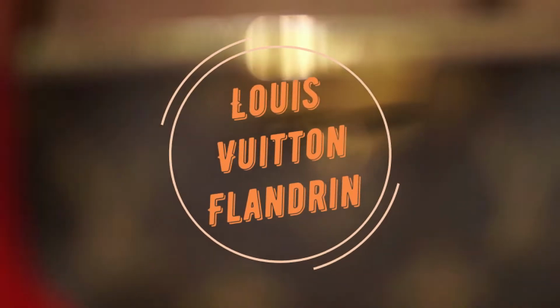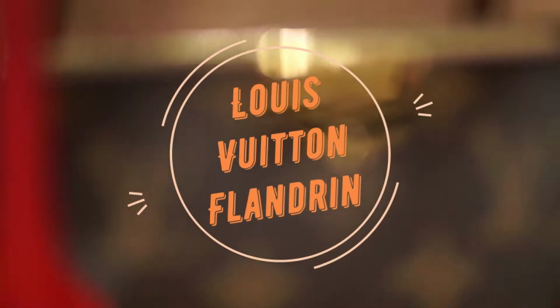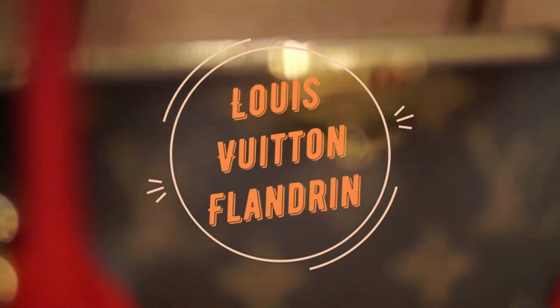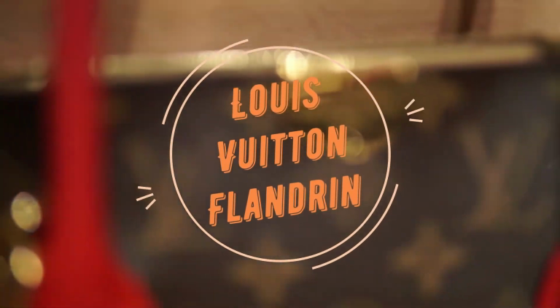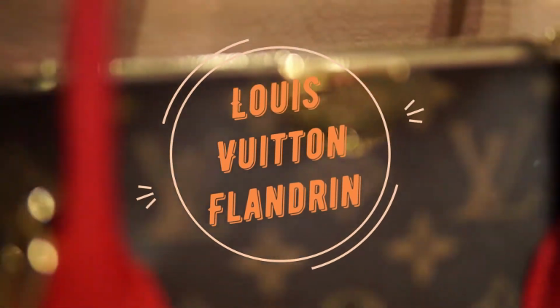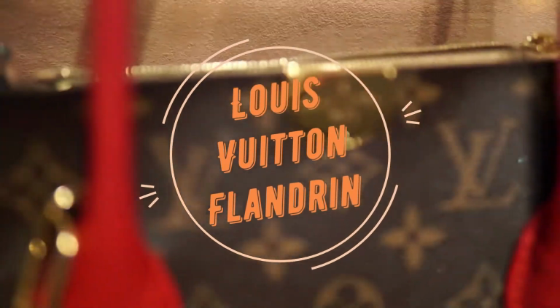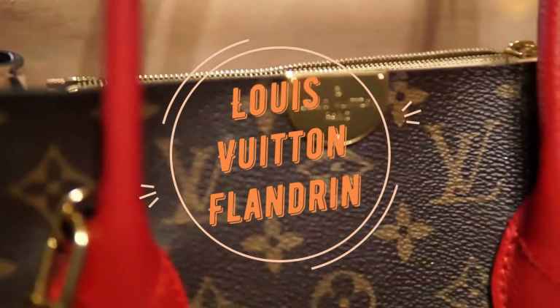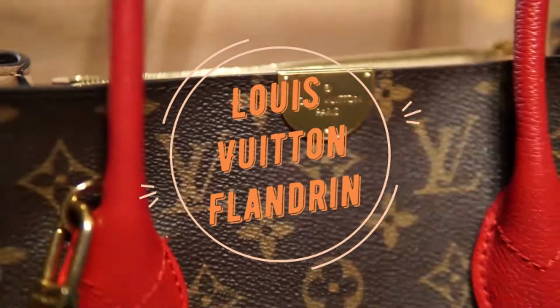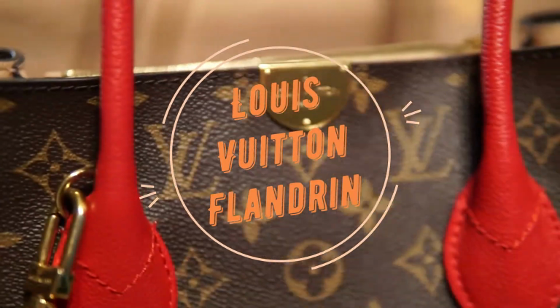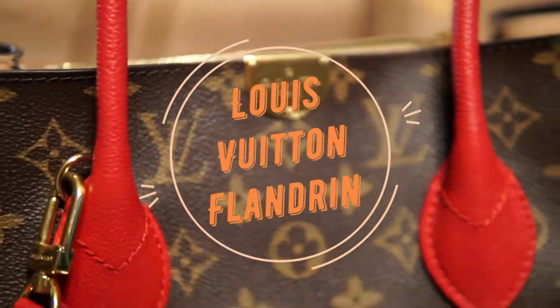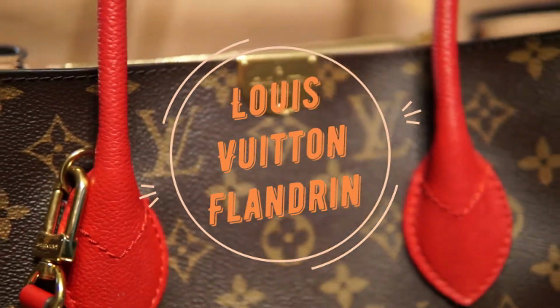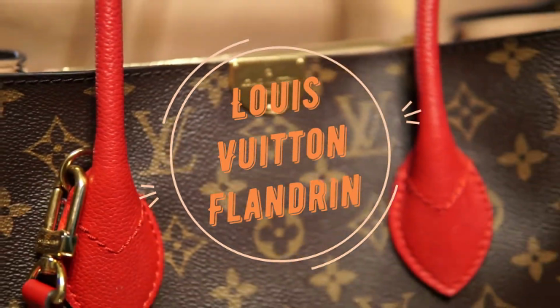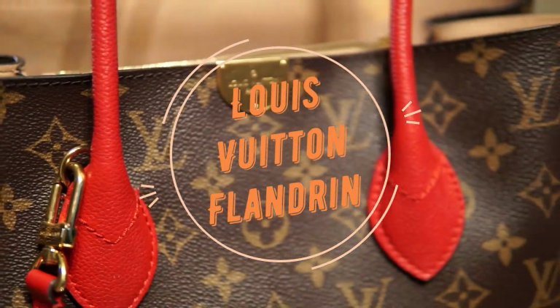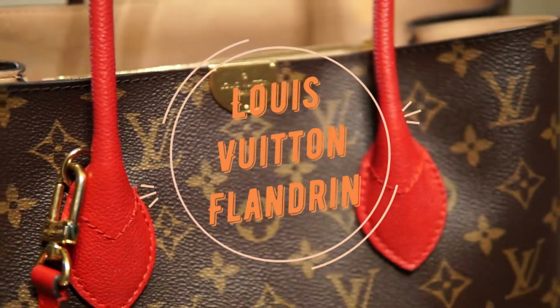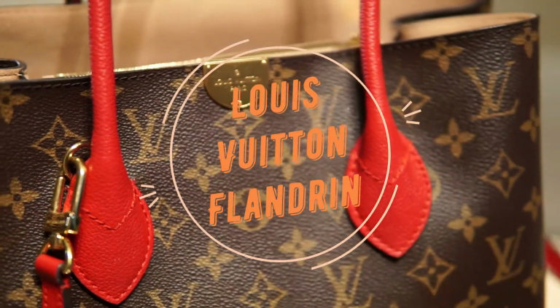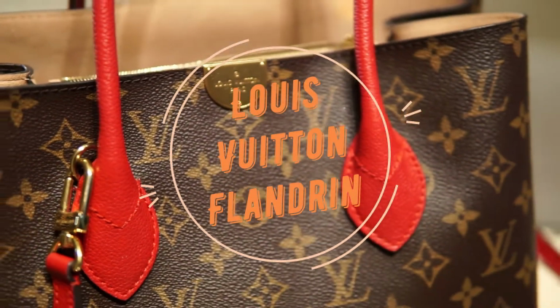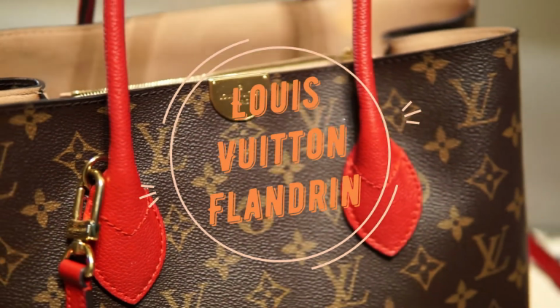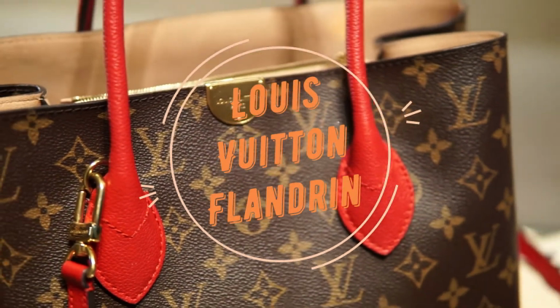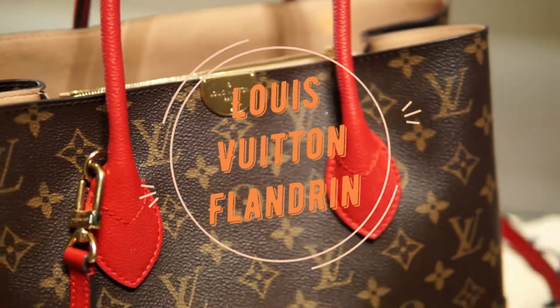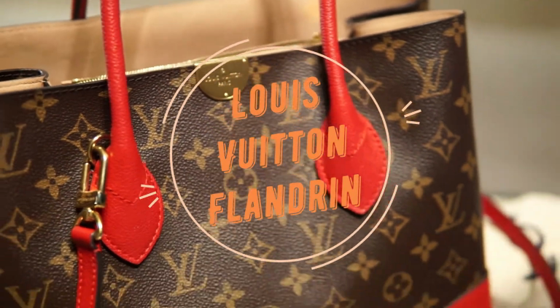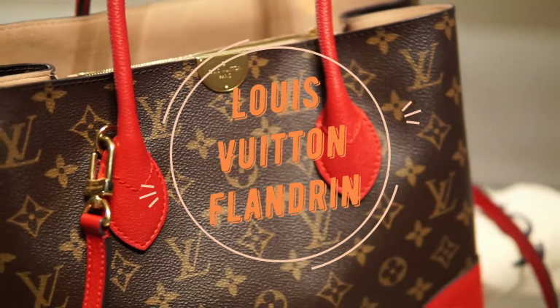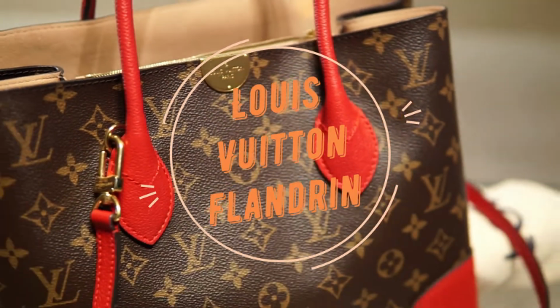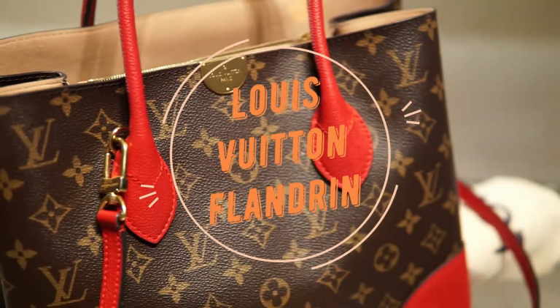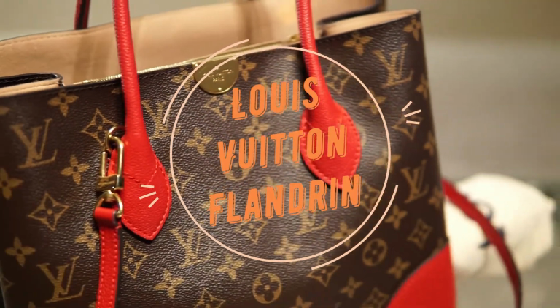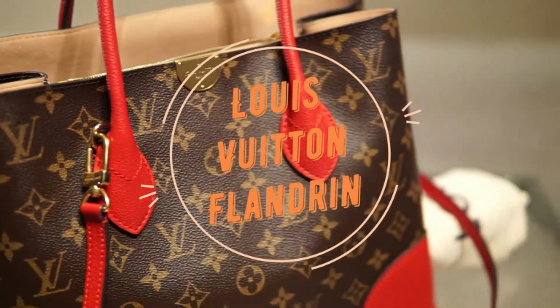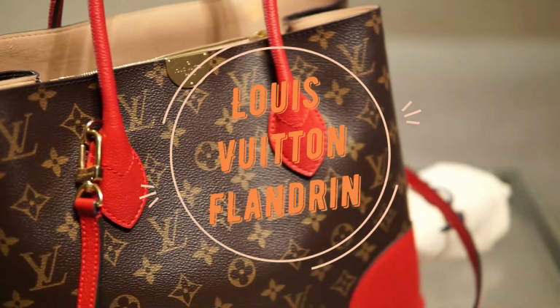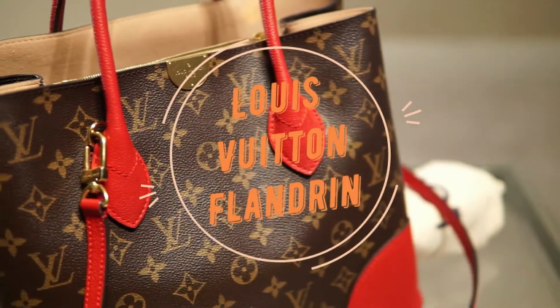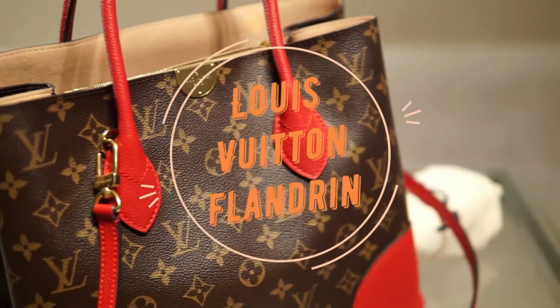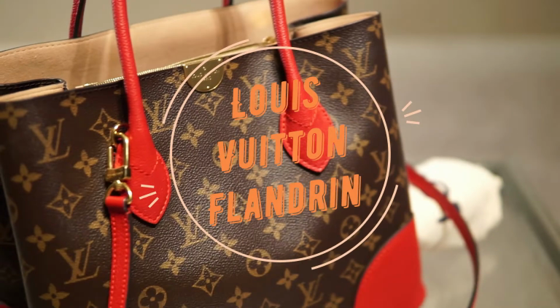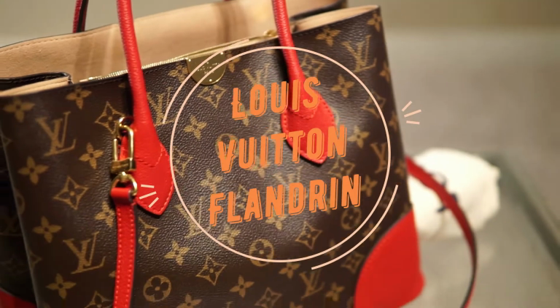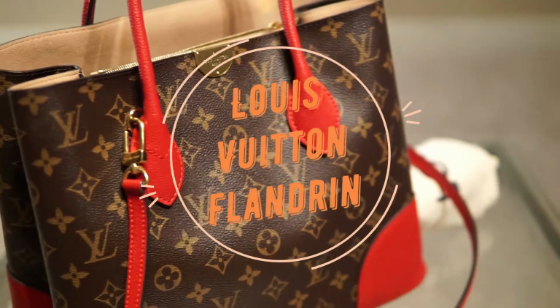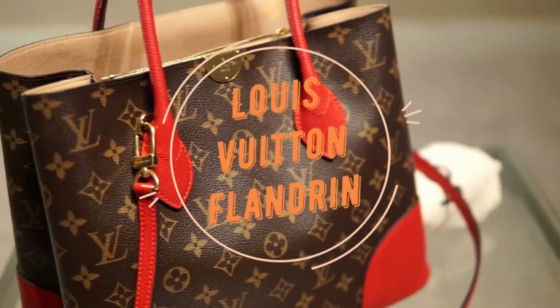Hi guys, welcome back to my channel. Today I'm going to show you the Louis Vuitton Flandron.